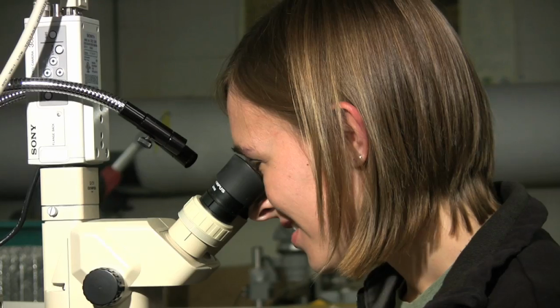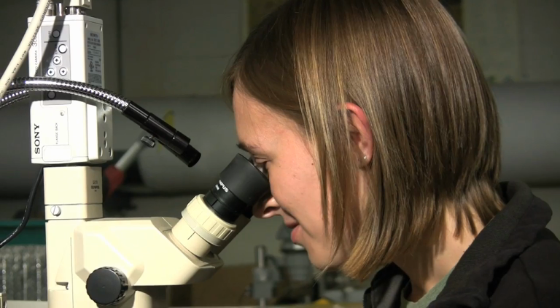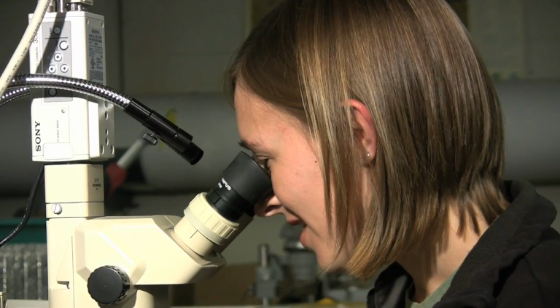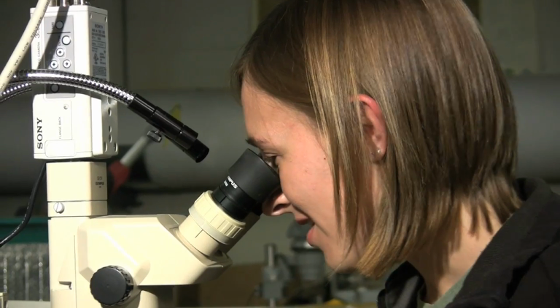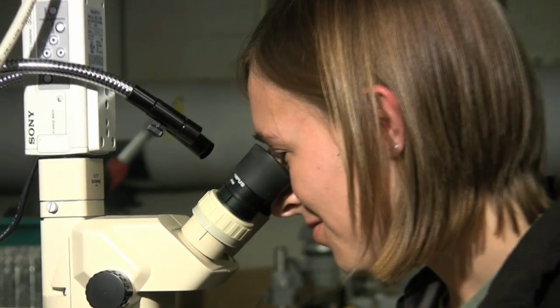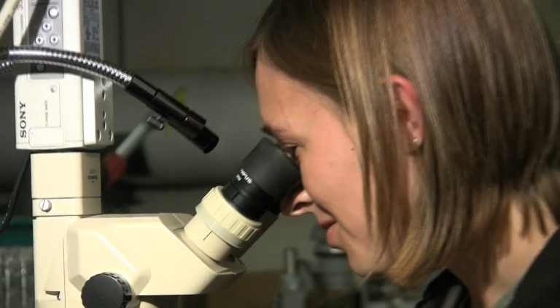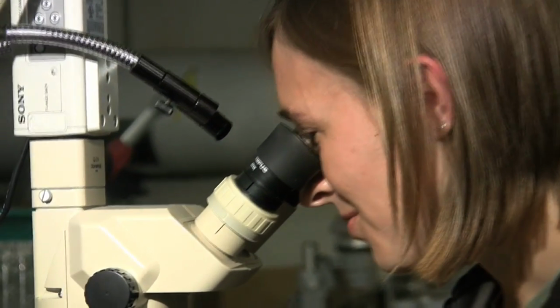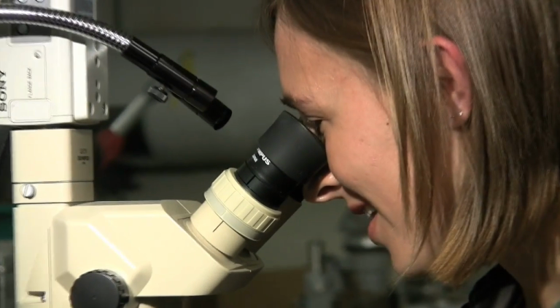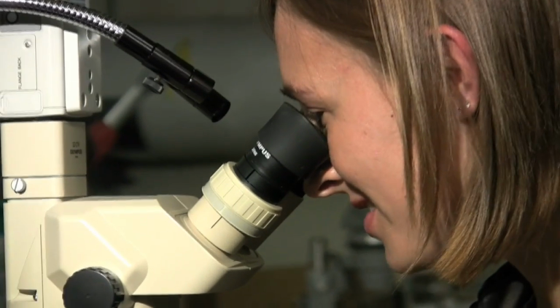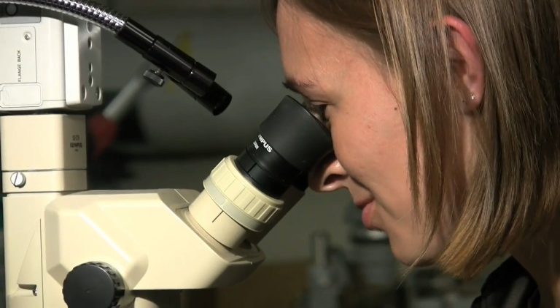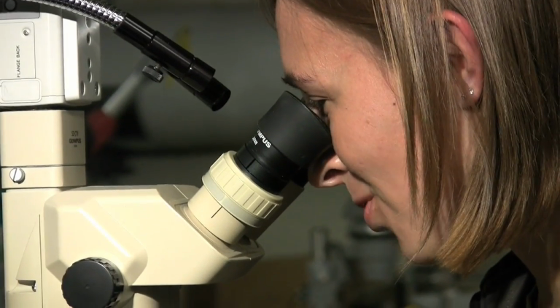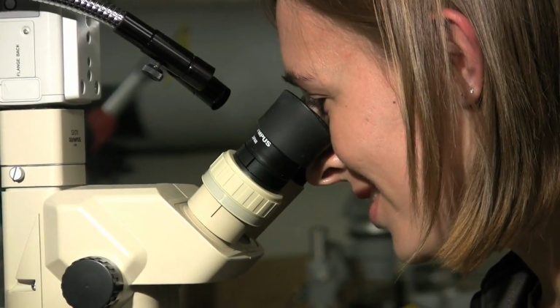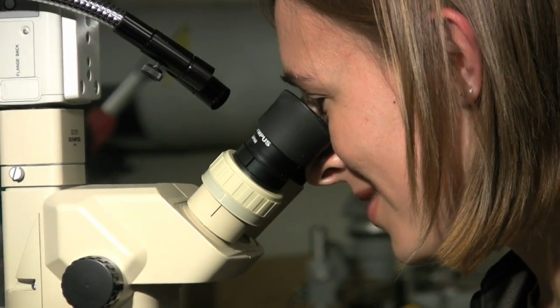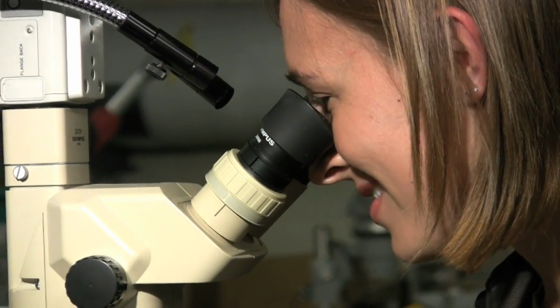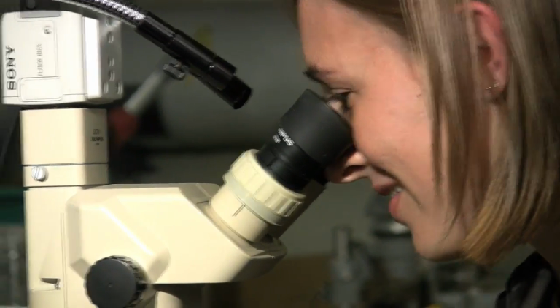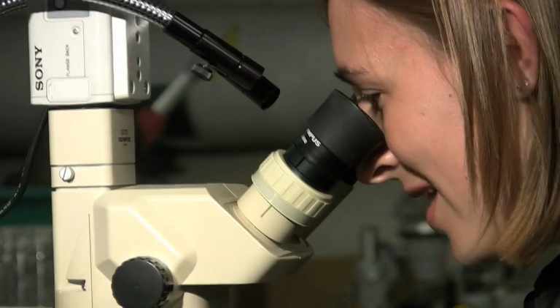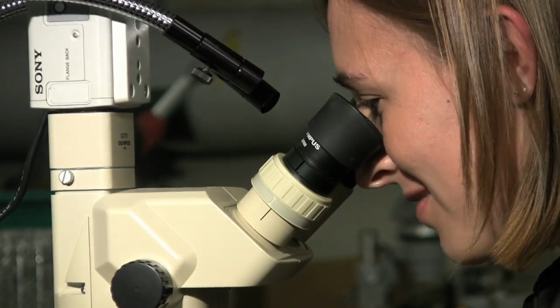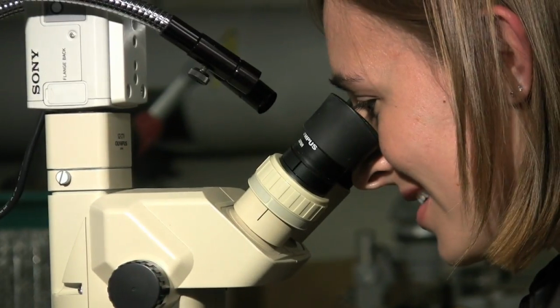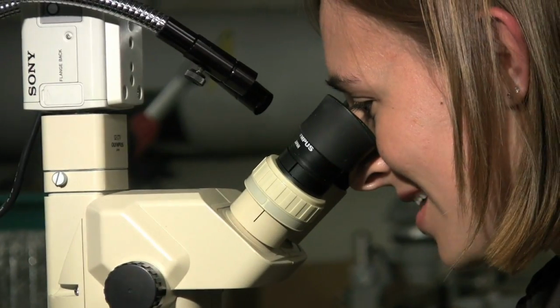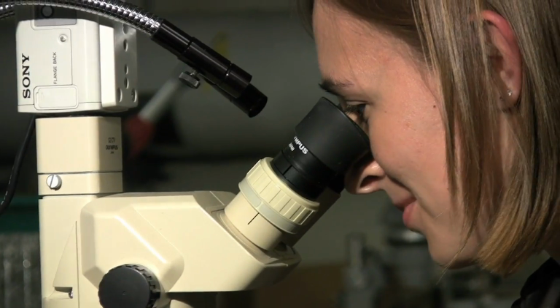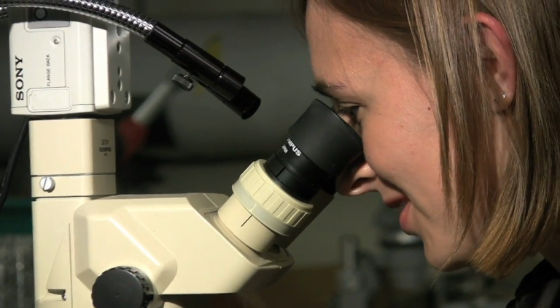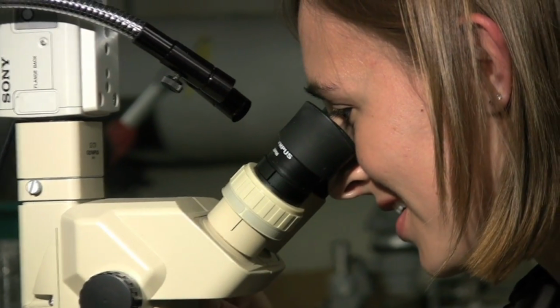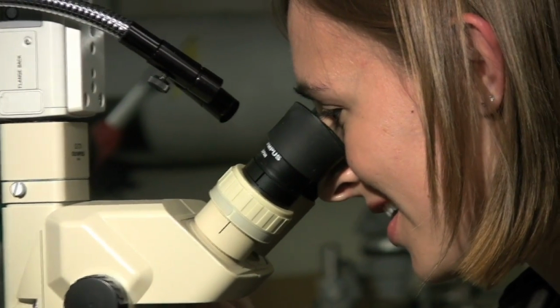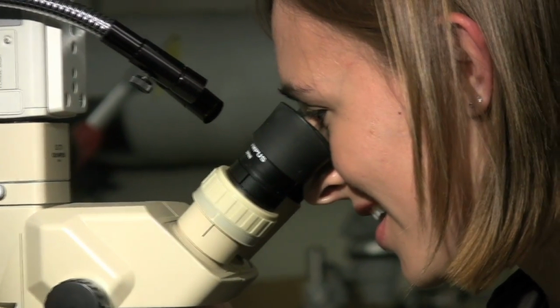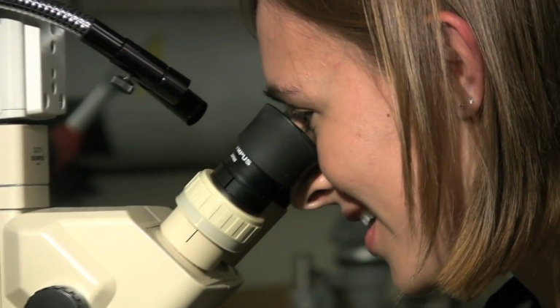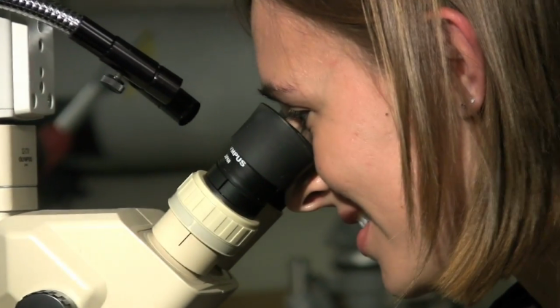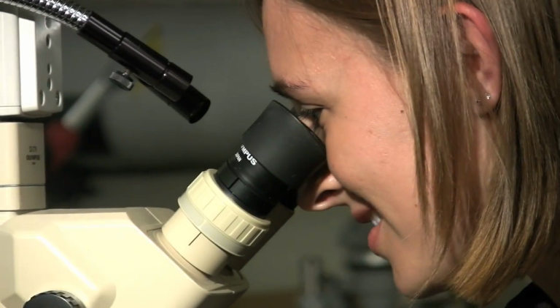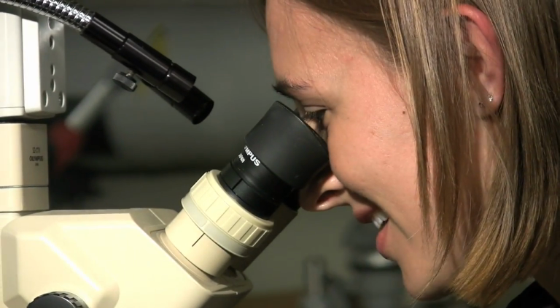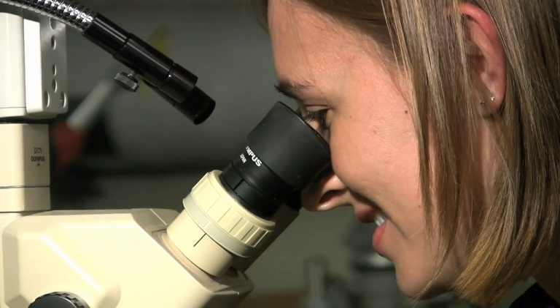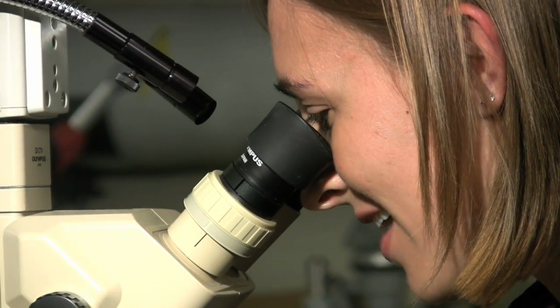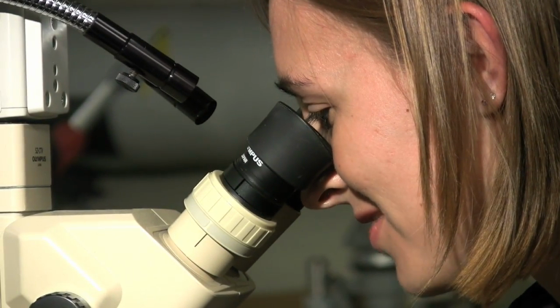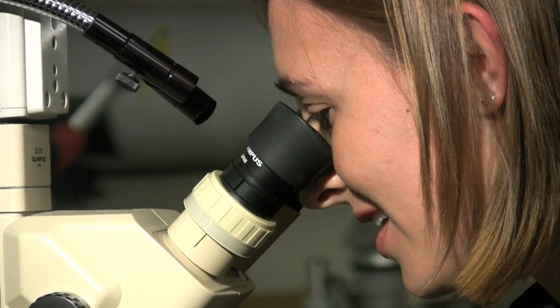We actually have to record the lengths of 20 of each separate zooplankton species. The only big thing we have in this sample is a daphnia.